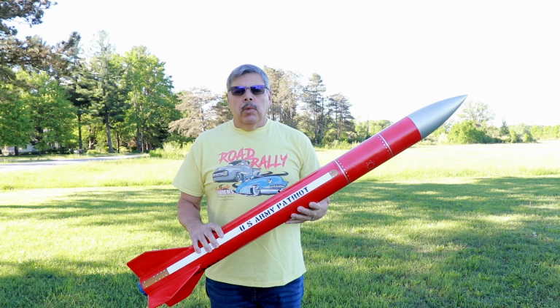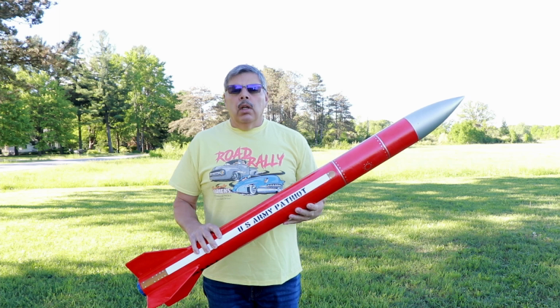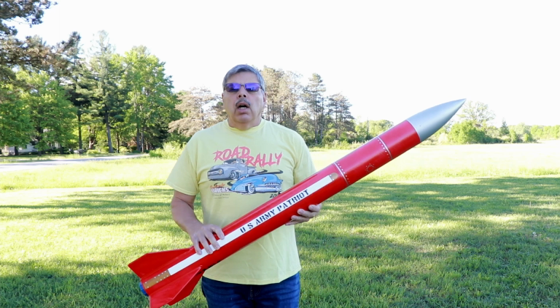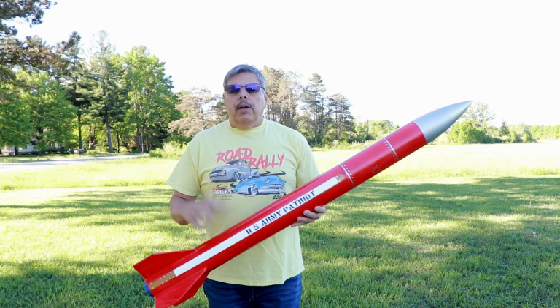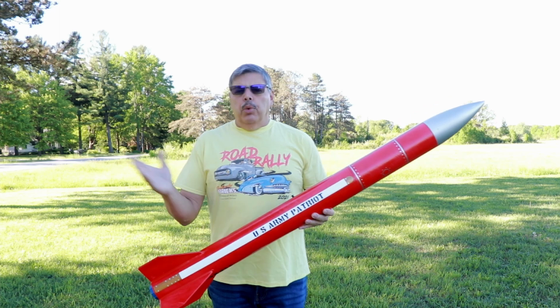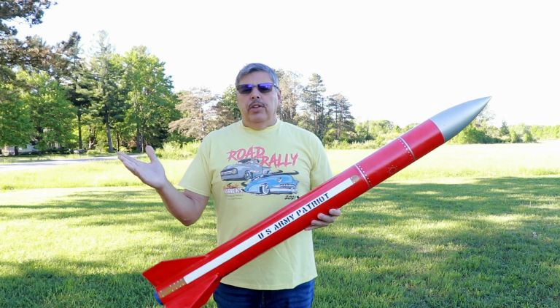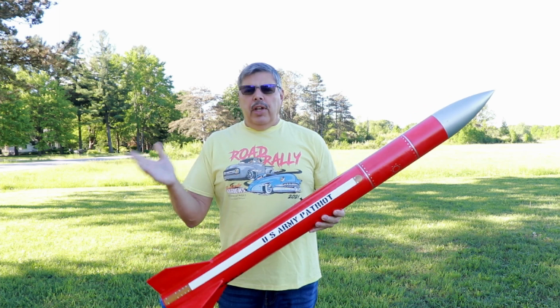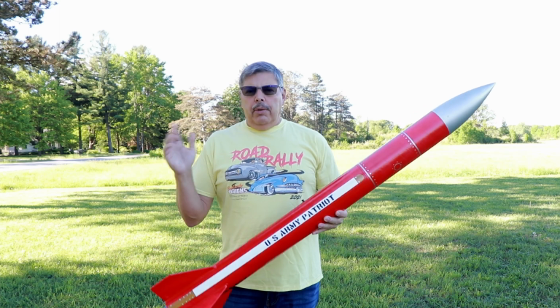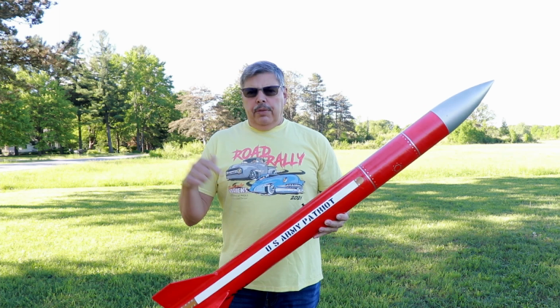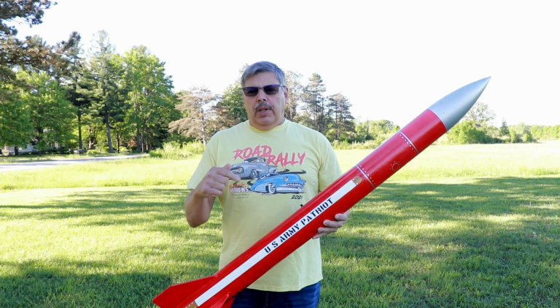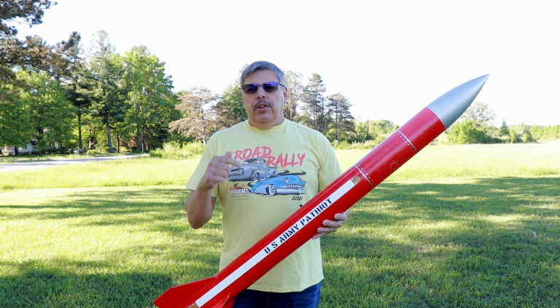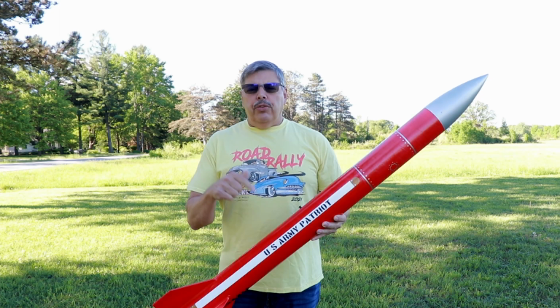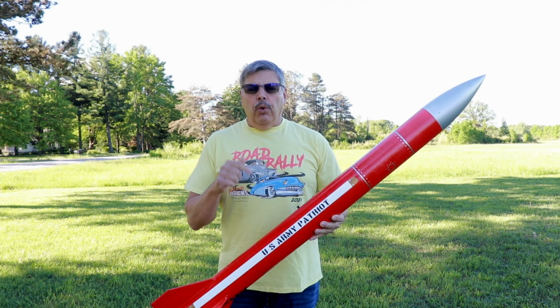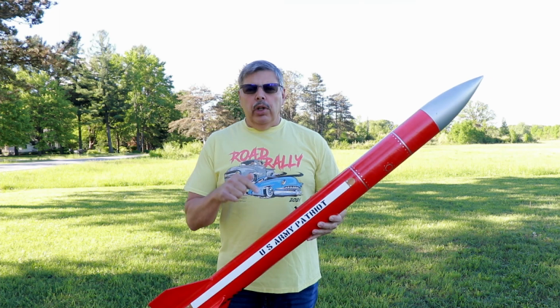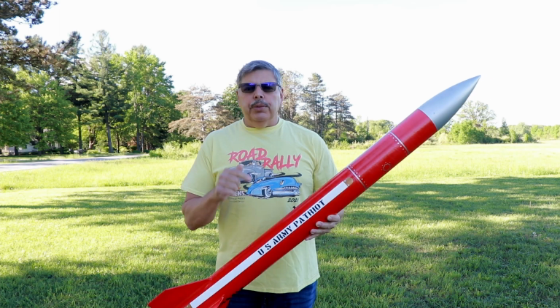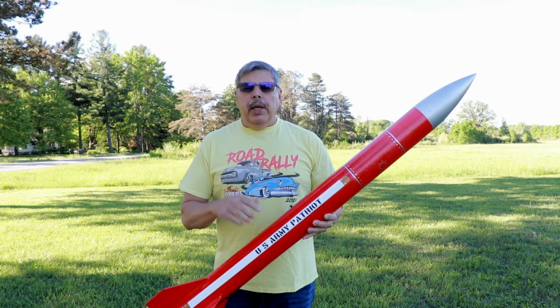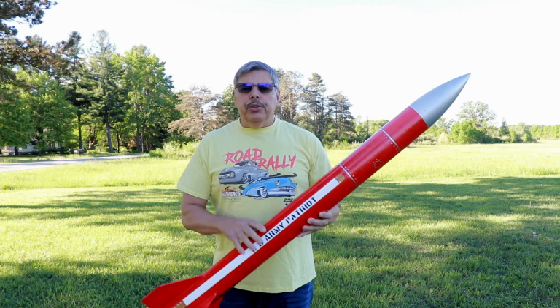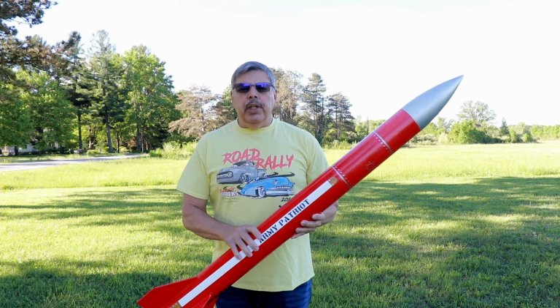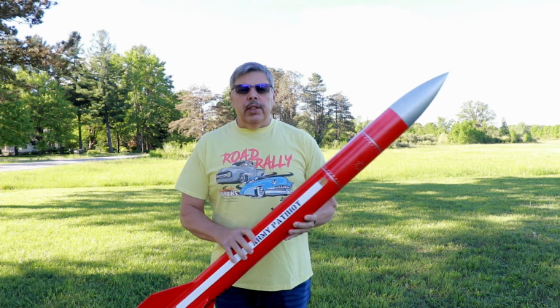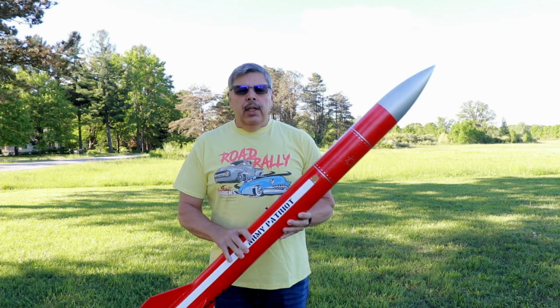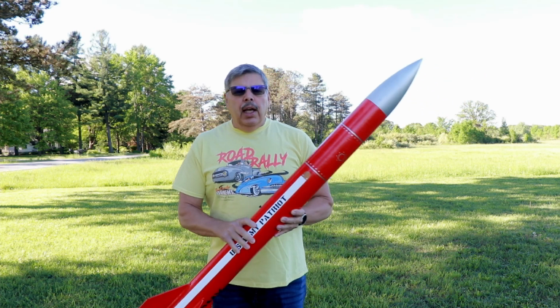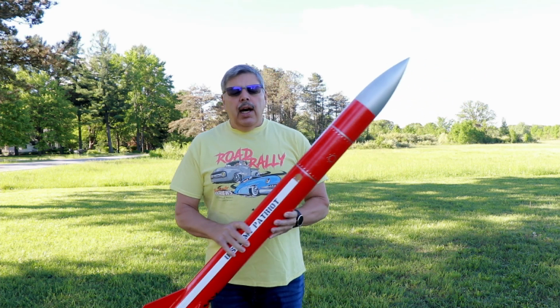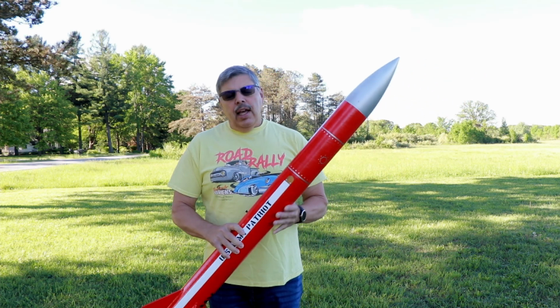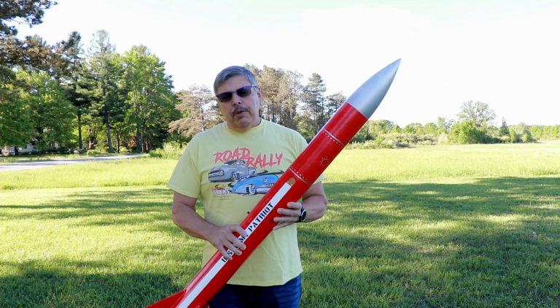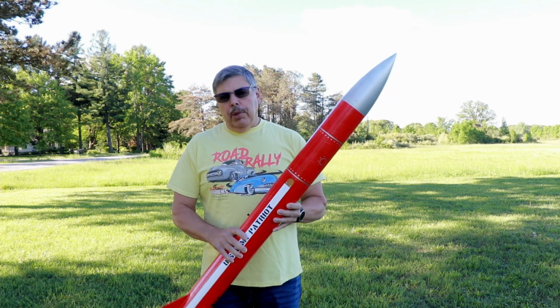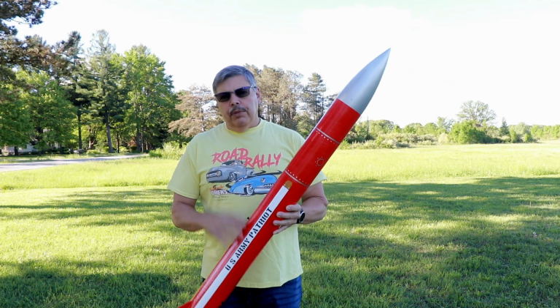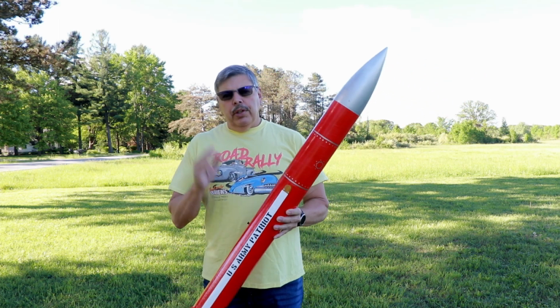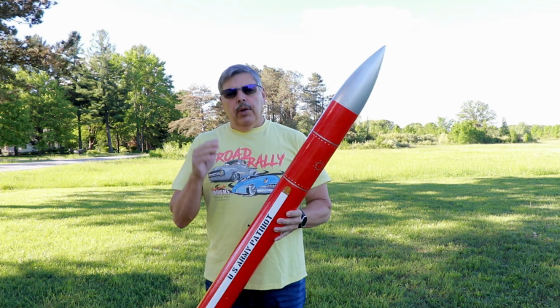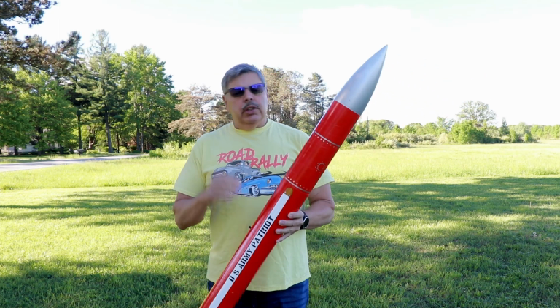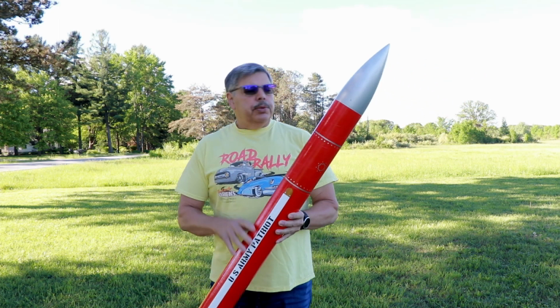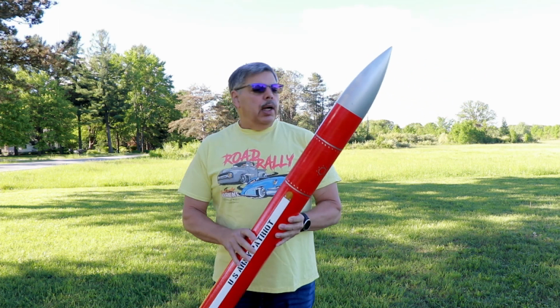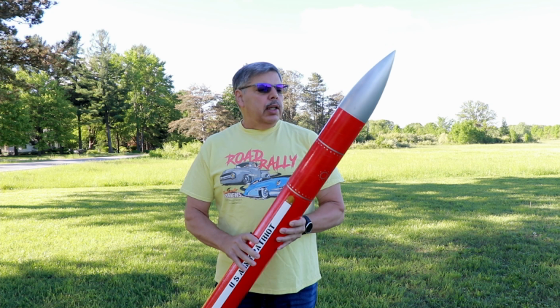Hi everyone, today I'm going to fly this 4-inch Patriot. I have a build video on this rocket.